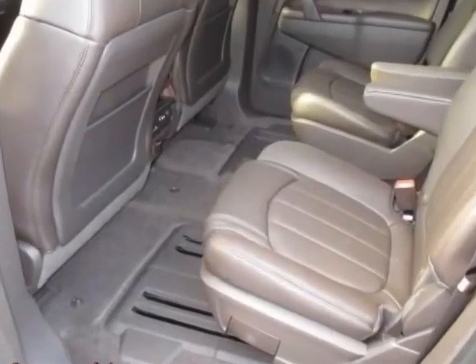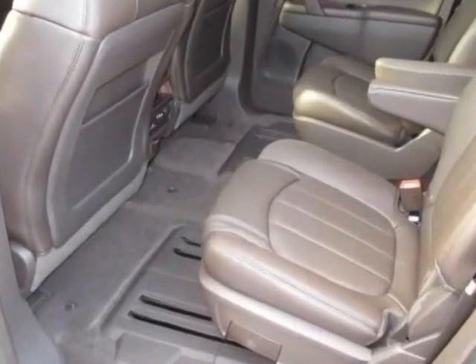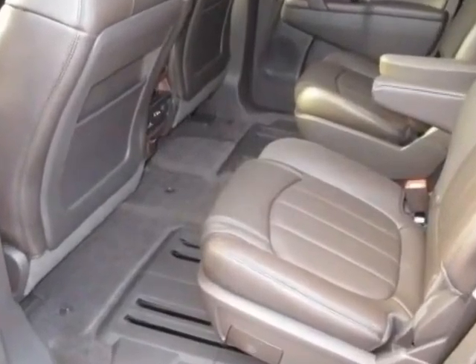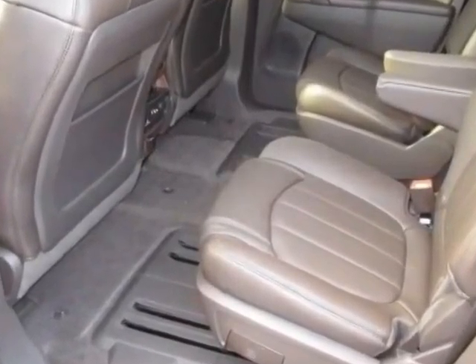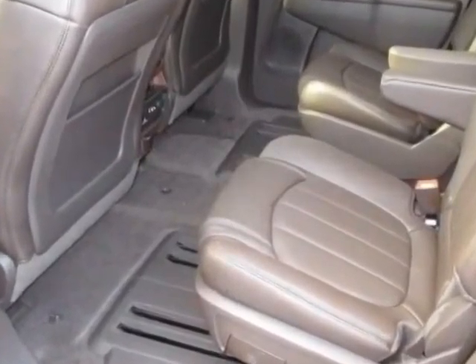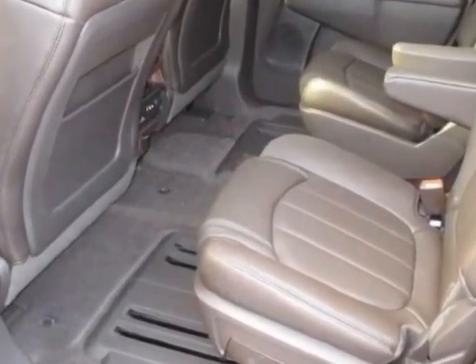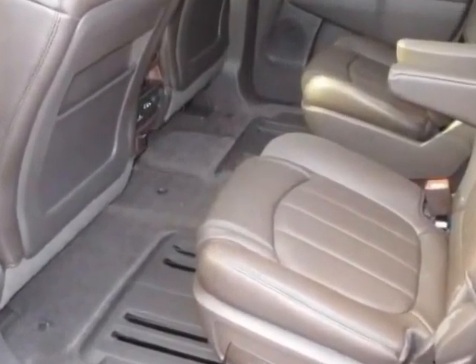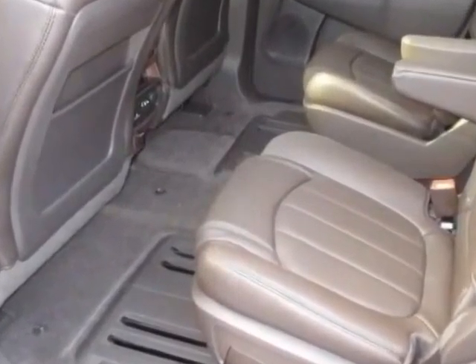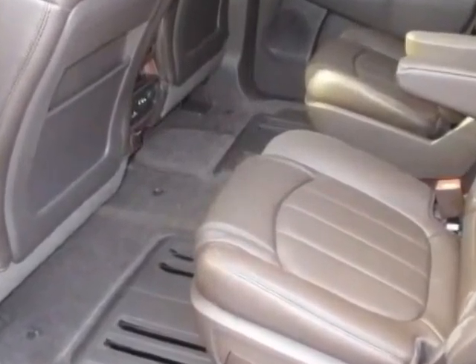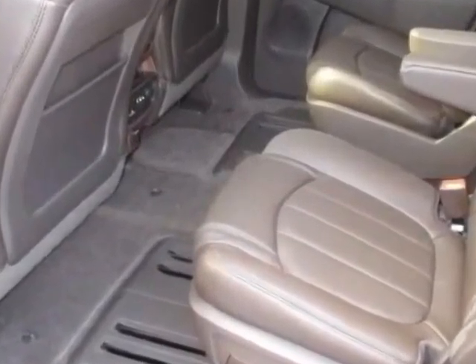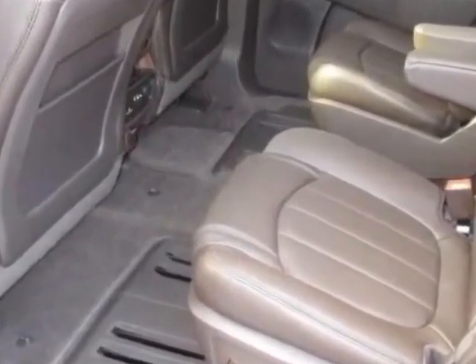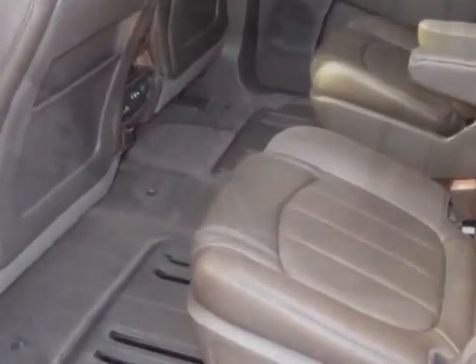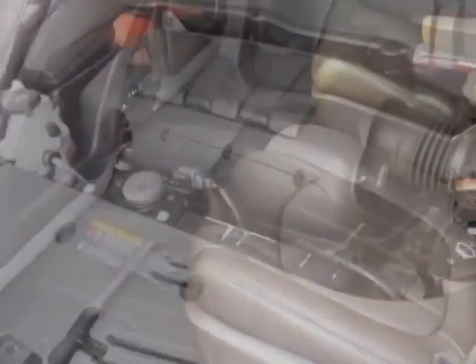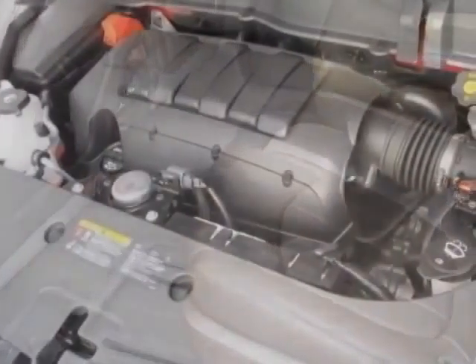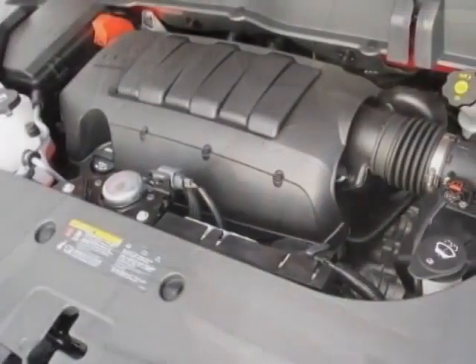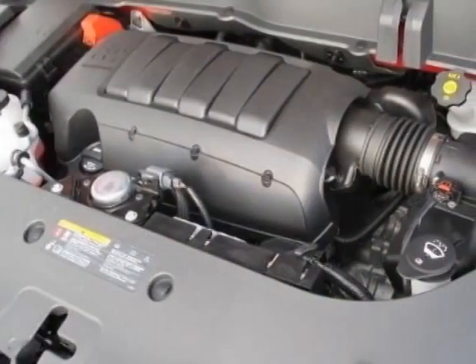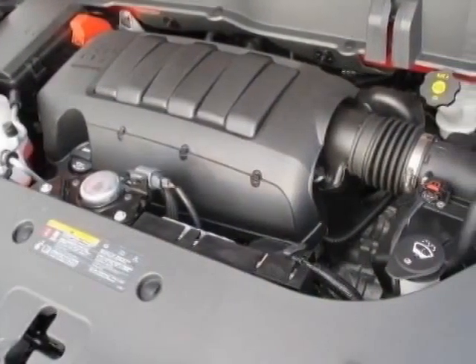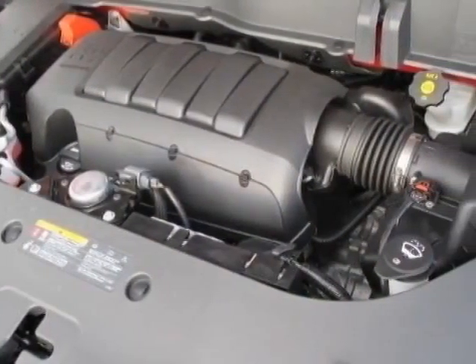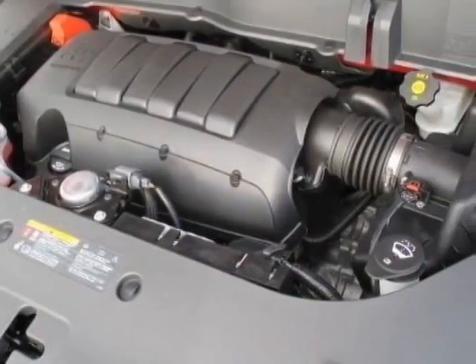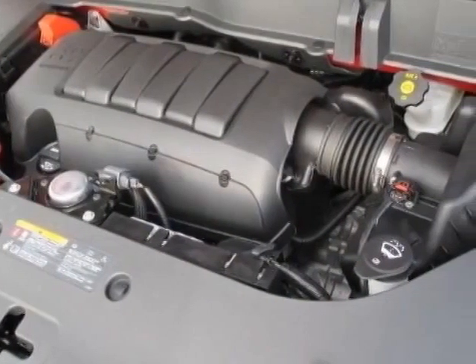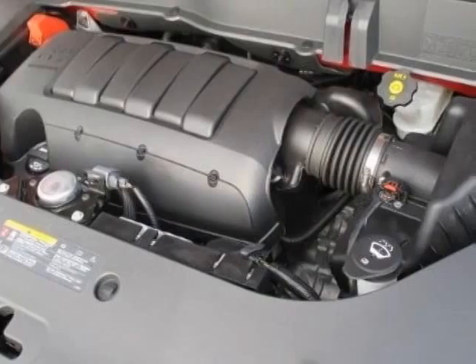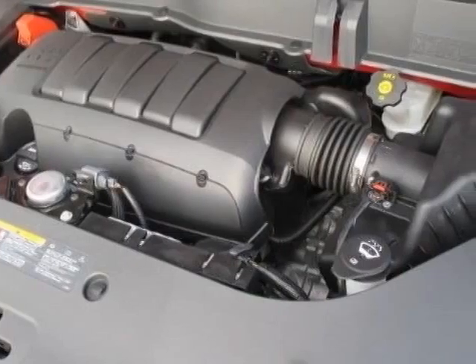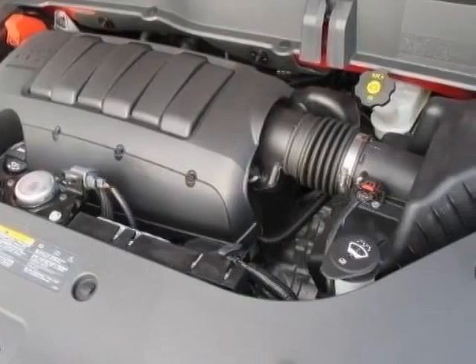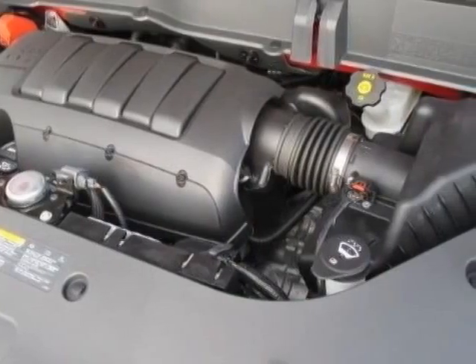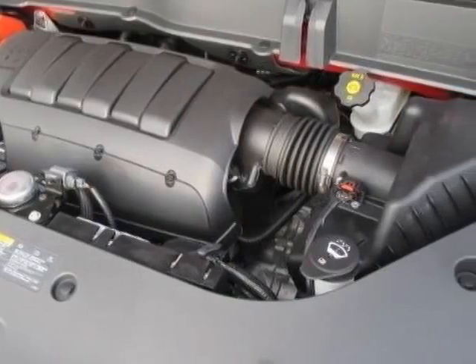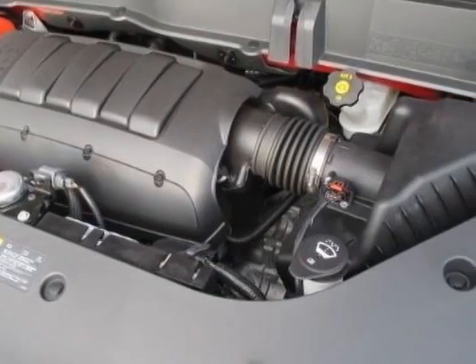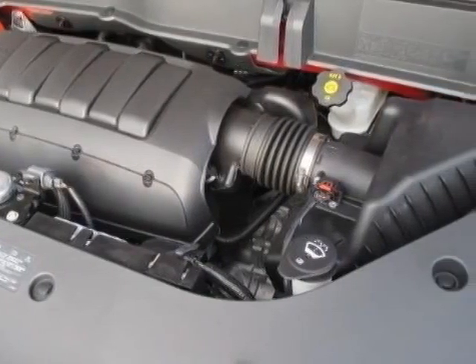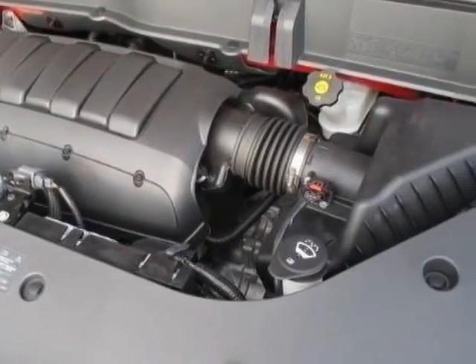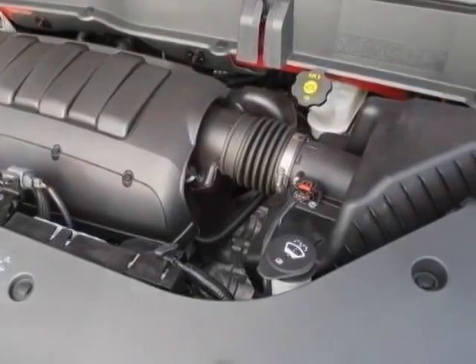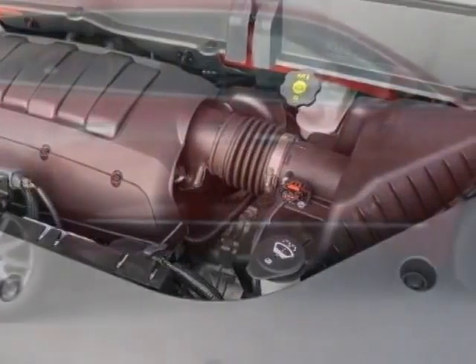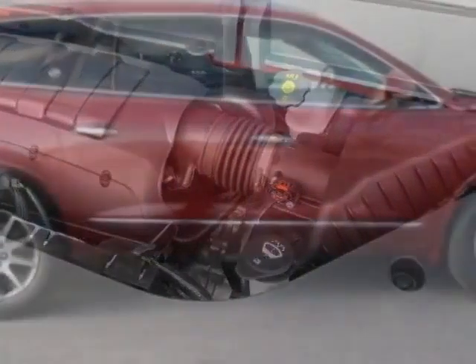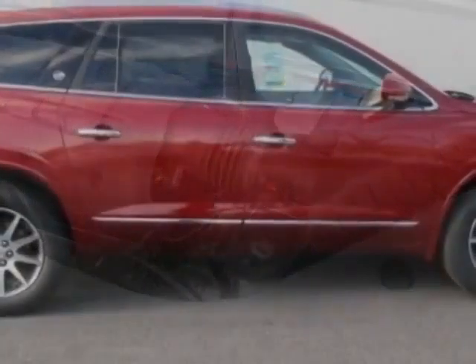LPO all-weather floor mats for the 1st and 2nd row, and LPO all-weather floor mats for the 3rd row.